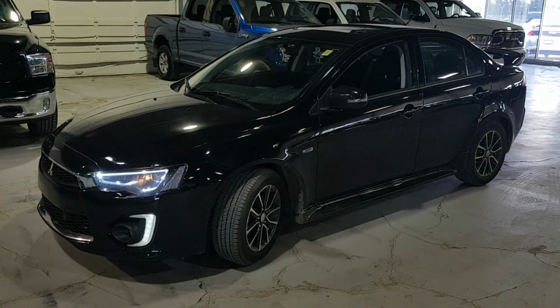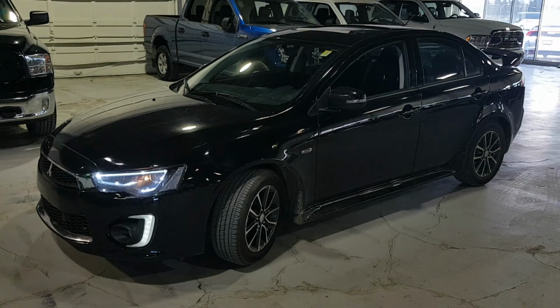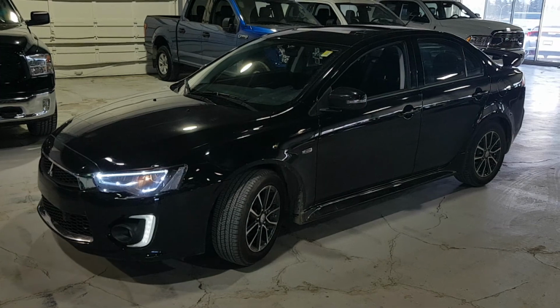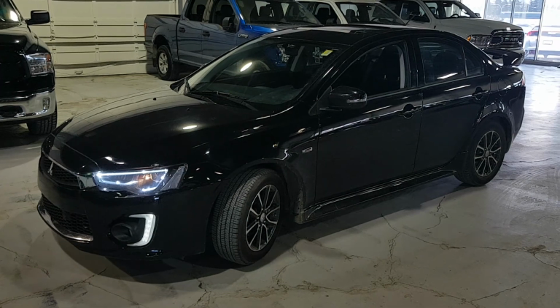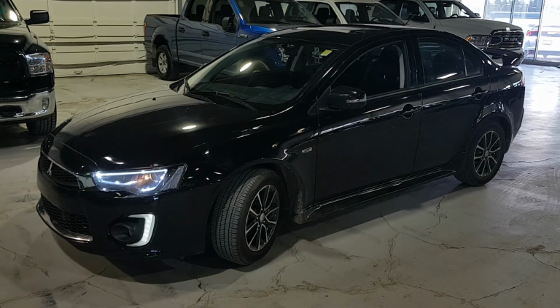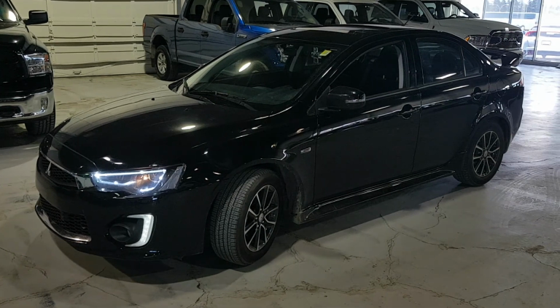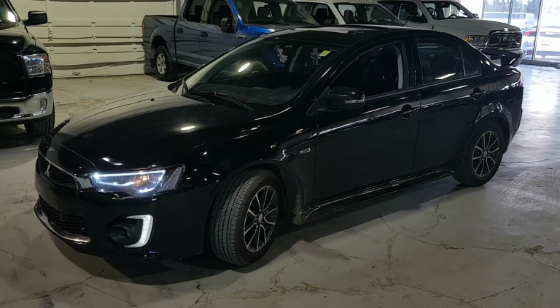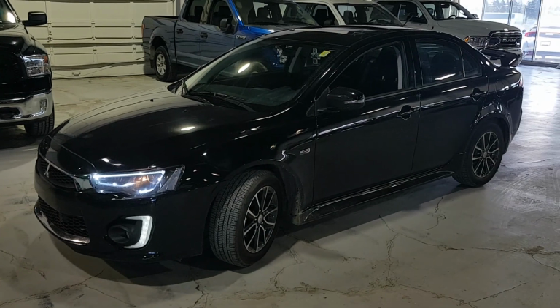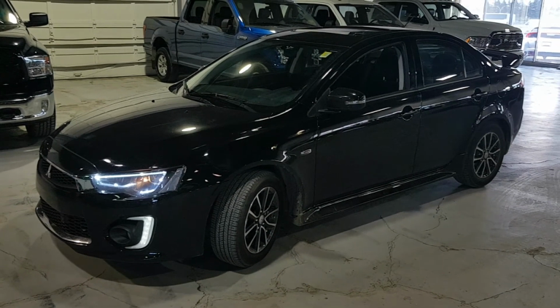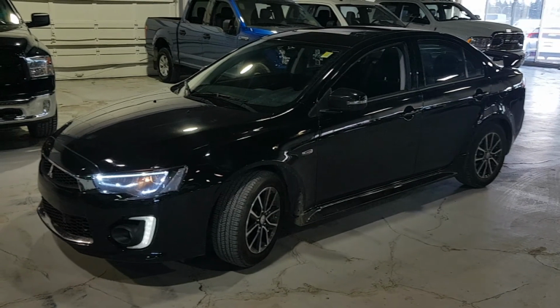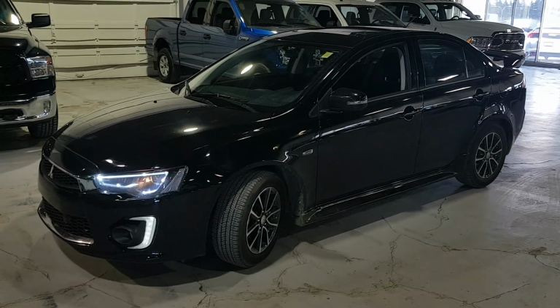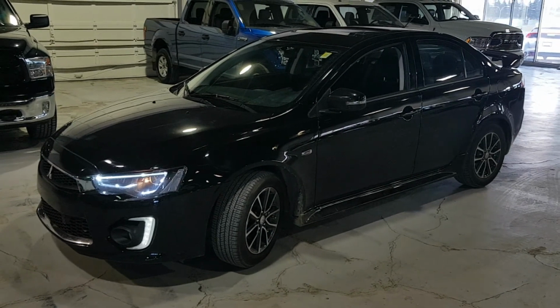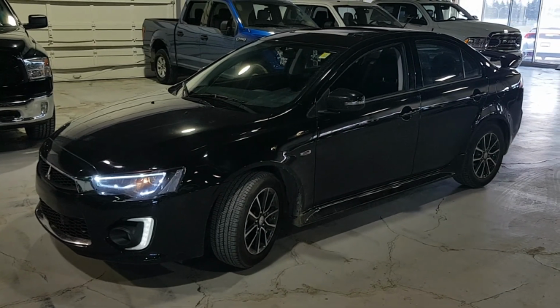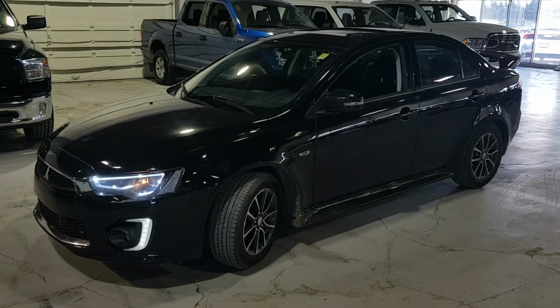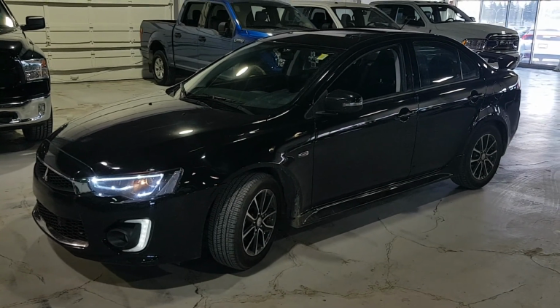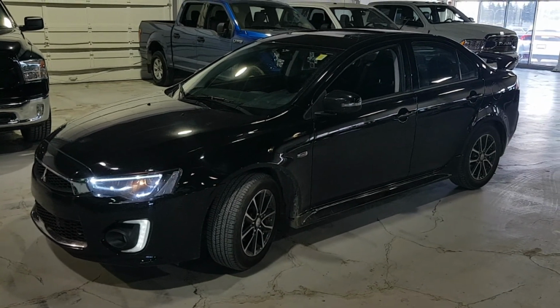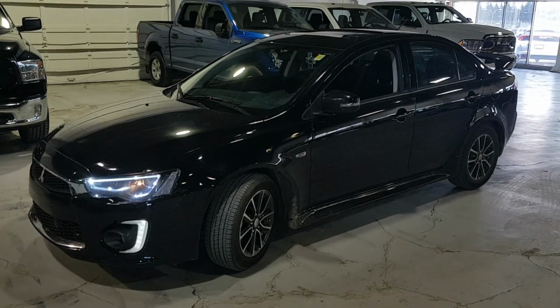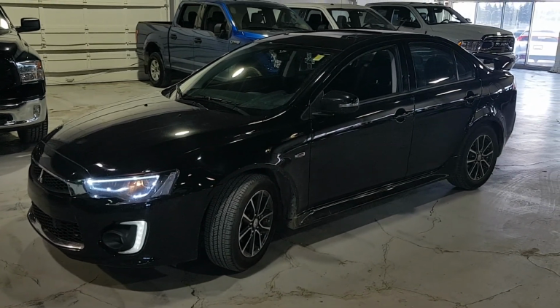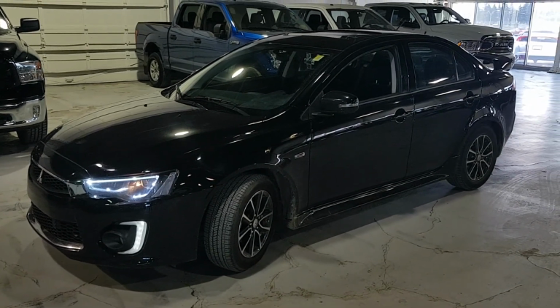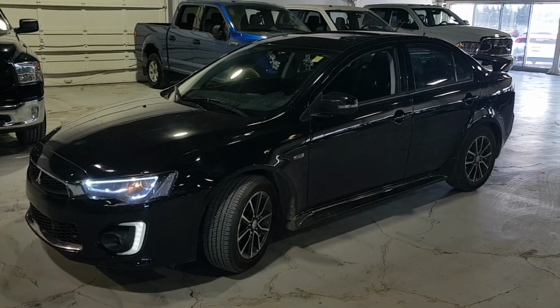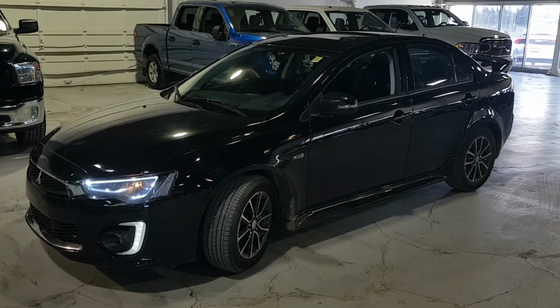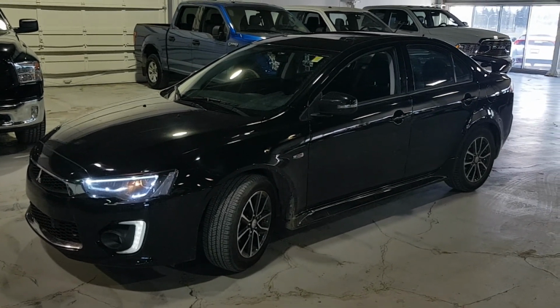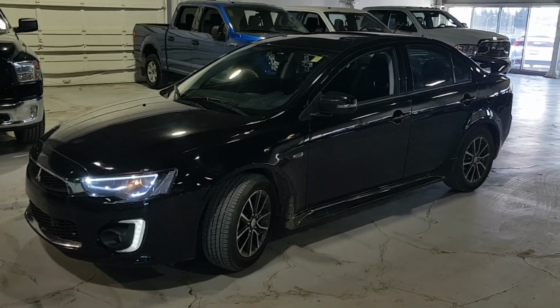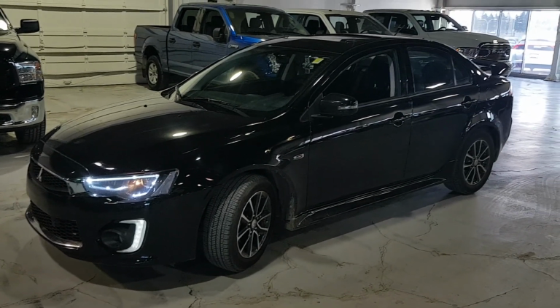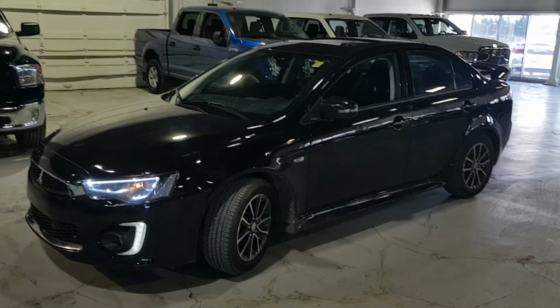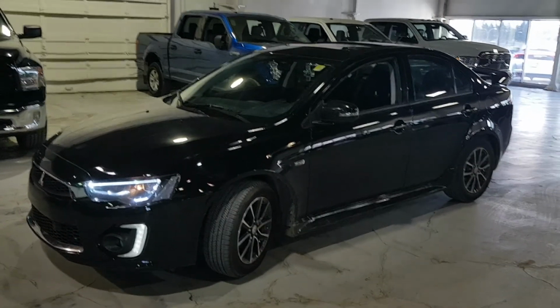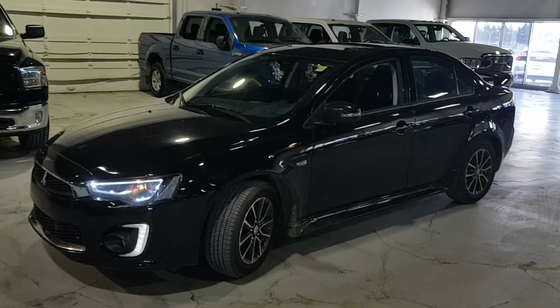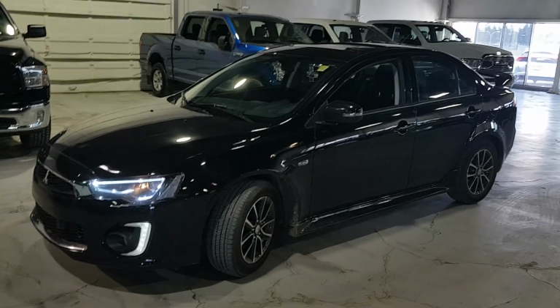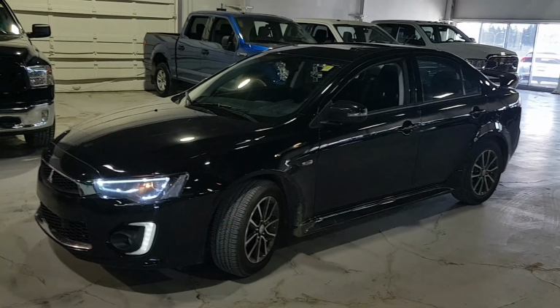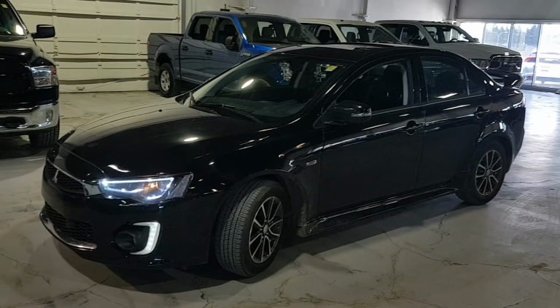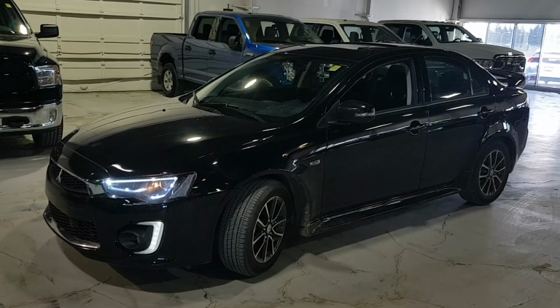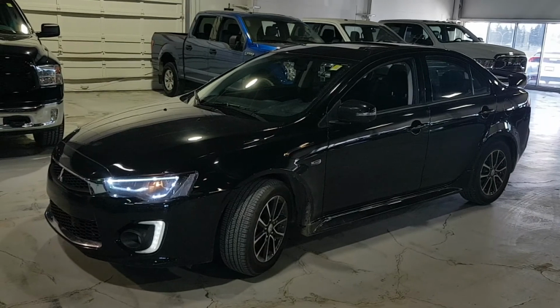Hi, it's Scotty at Northside Mitsubishi. We're looking at this 2017 Lancer Anniversary Edition.